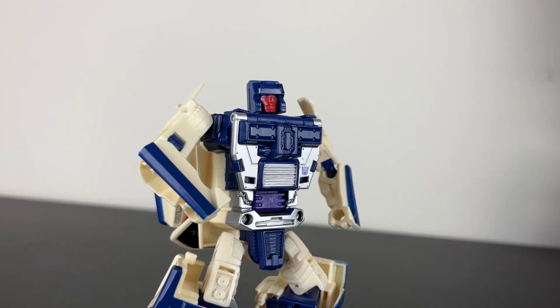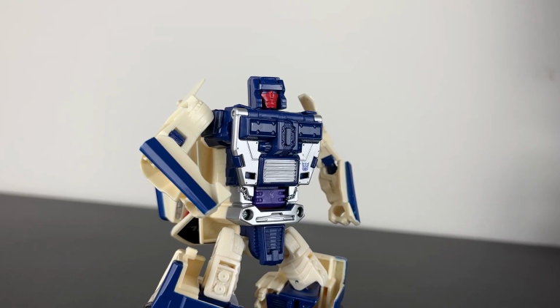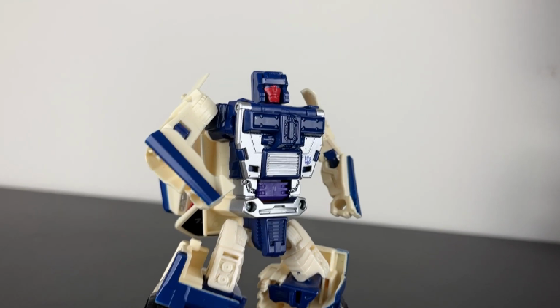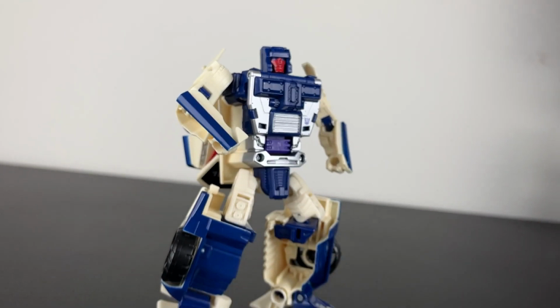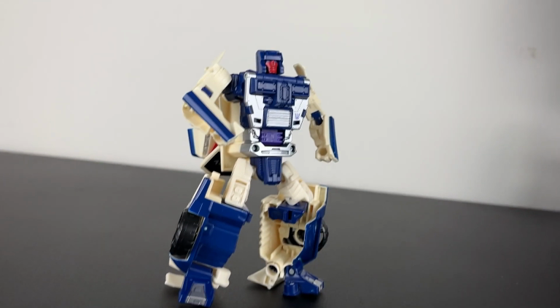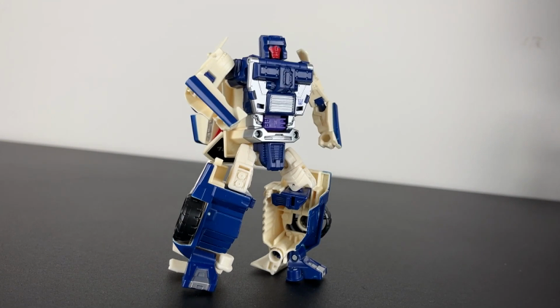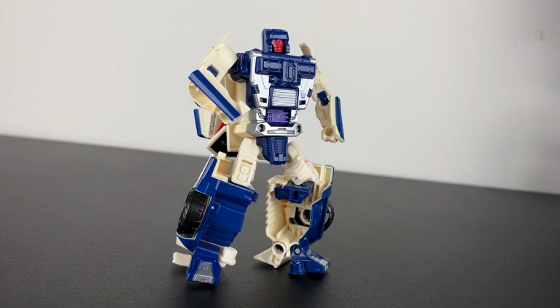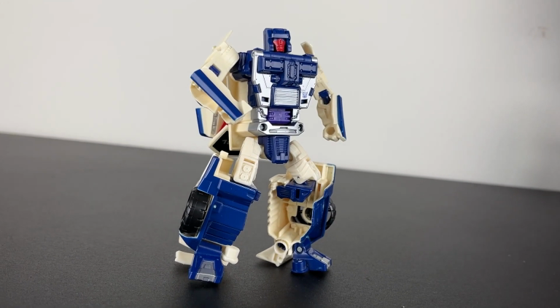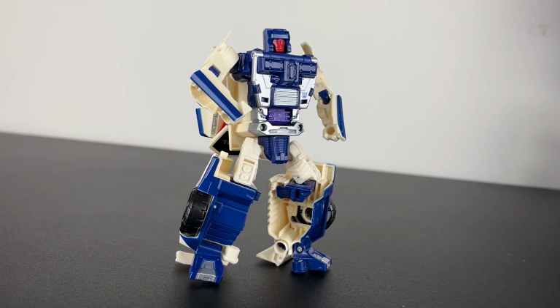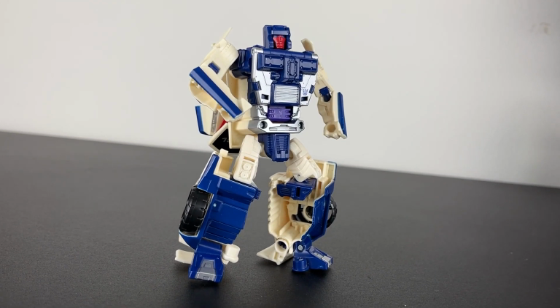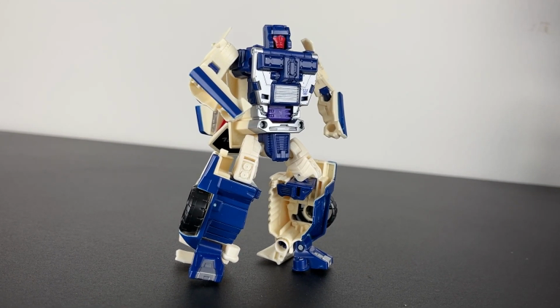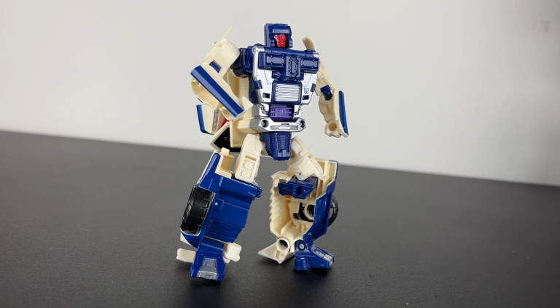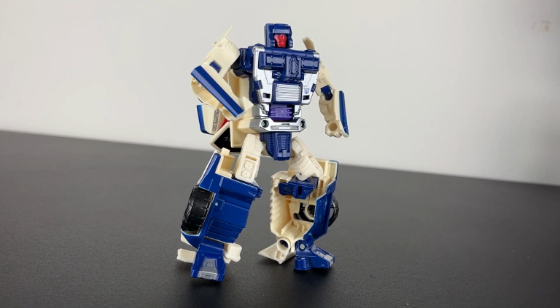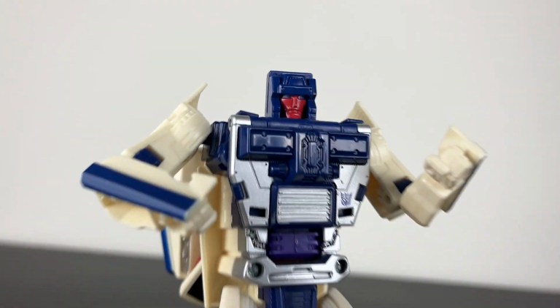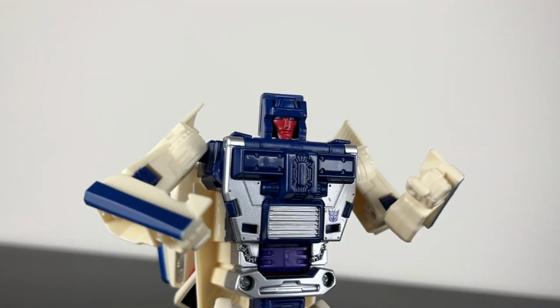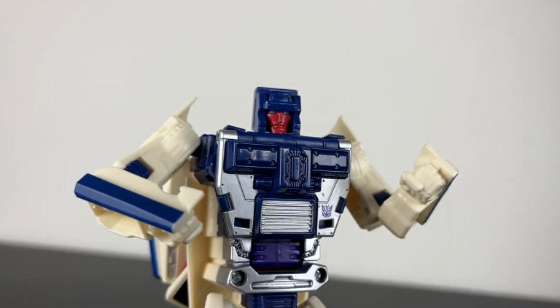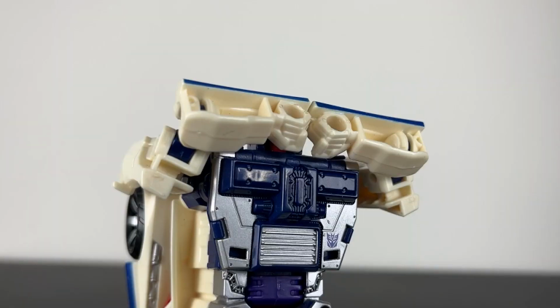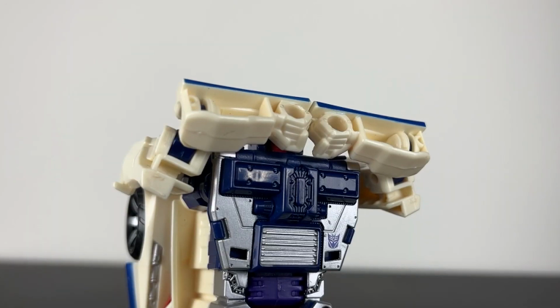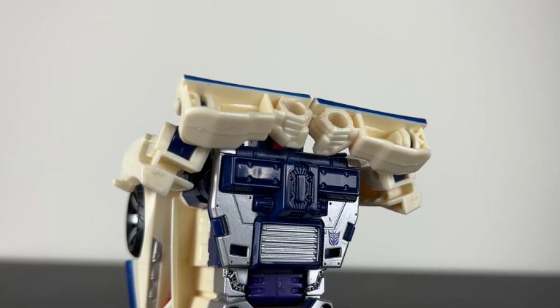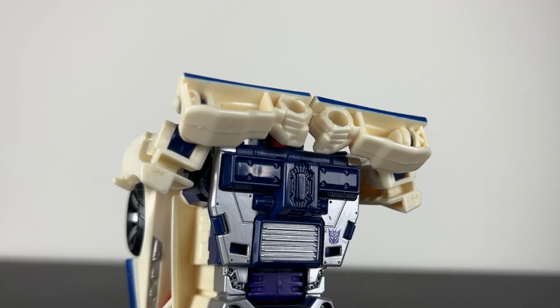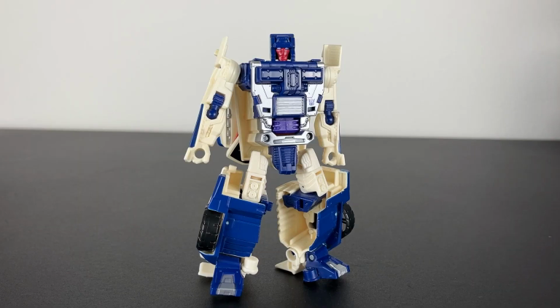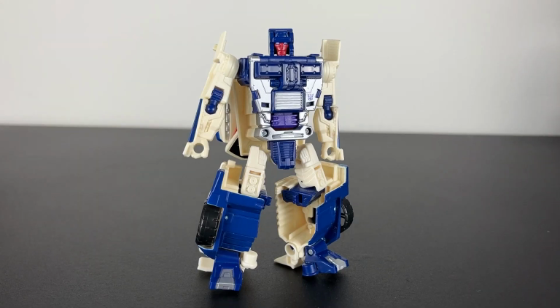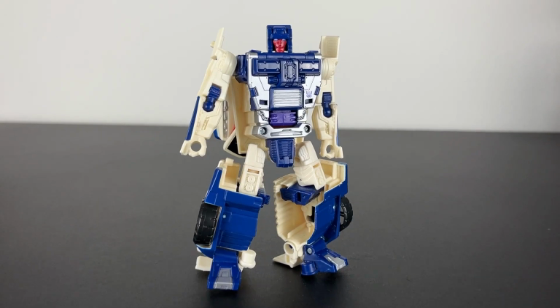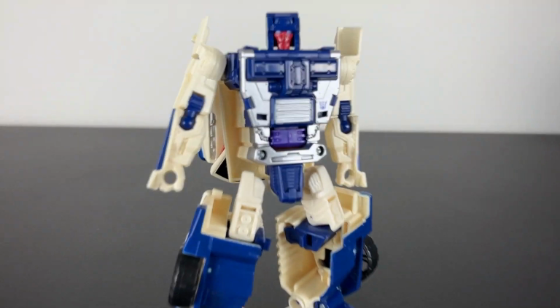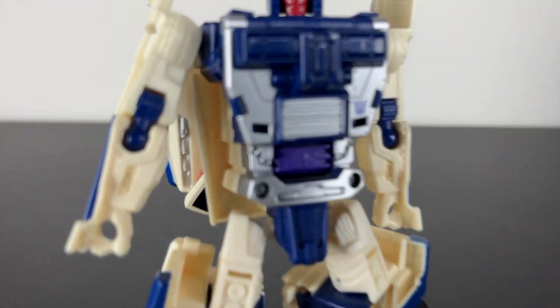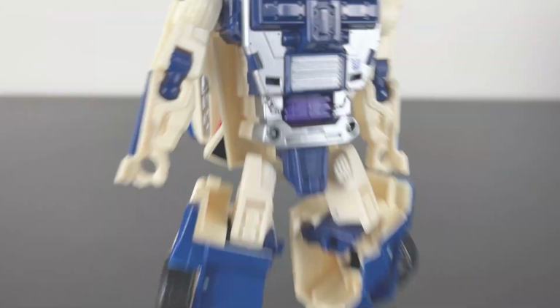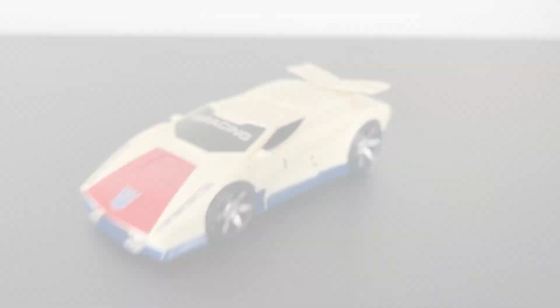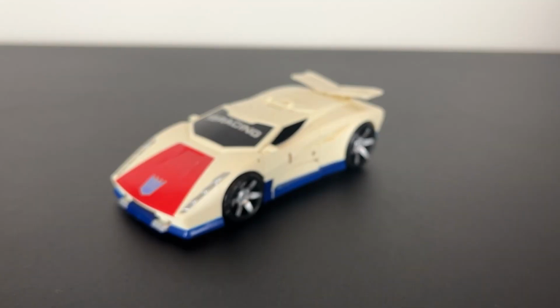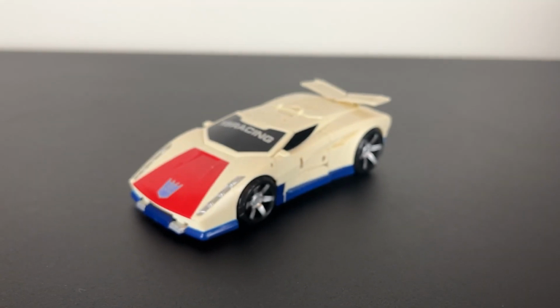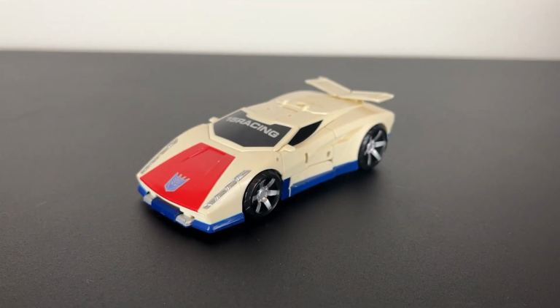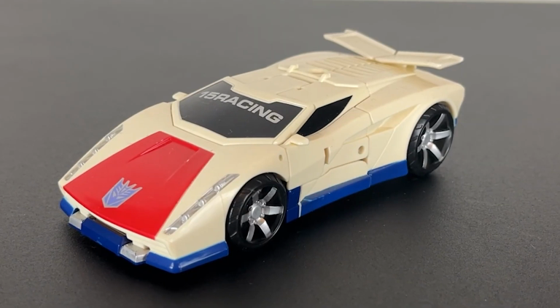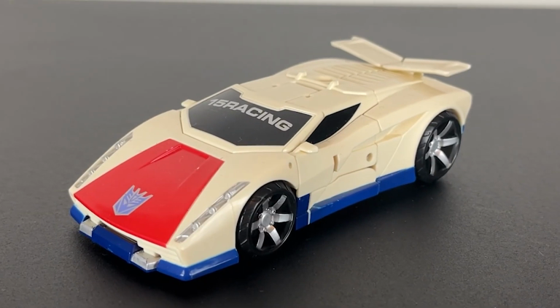Simply put, he doesn't look like a cool transformer. Sorry buddy, don't cry about it. But does he look cool as a car? Let's see.